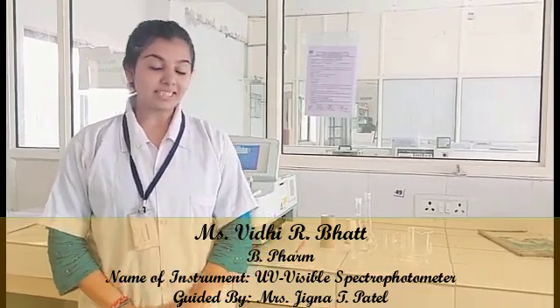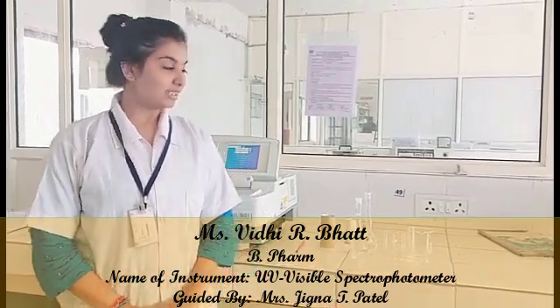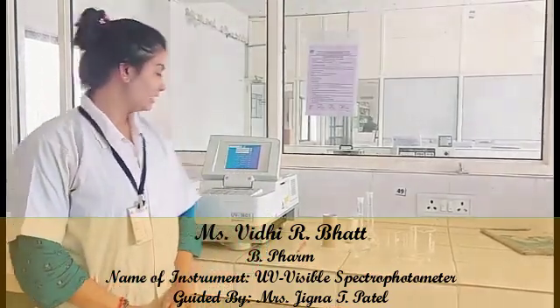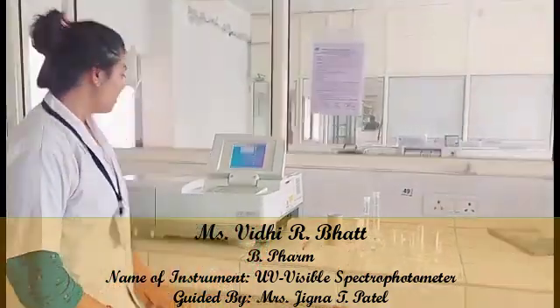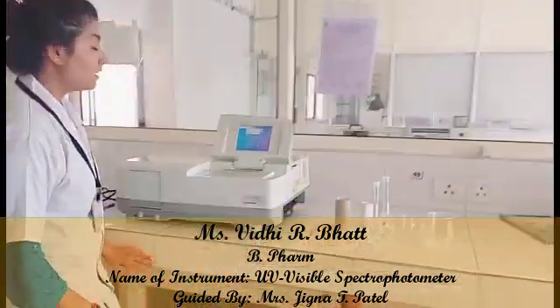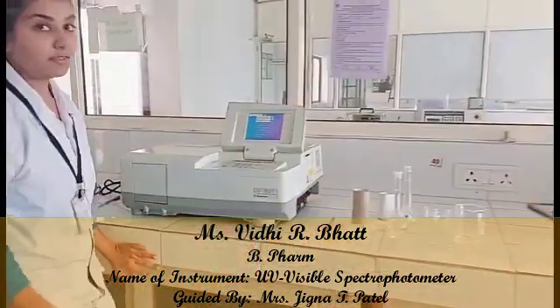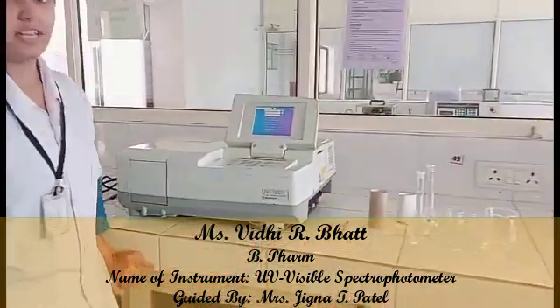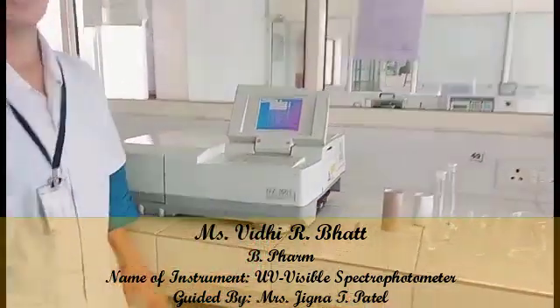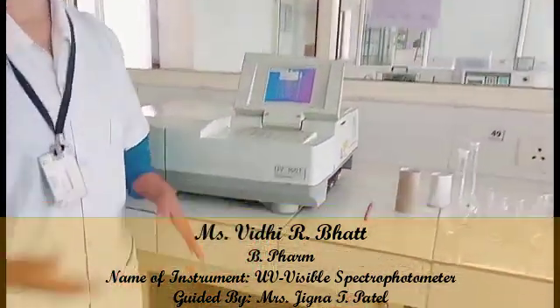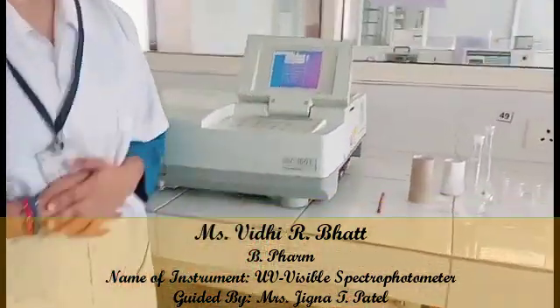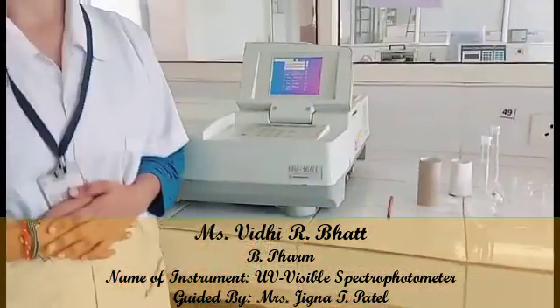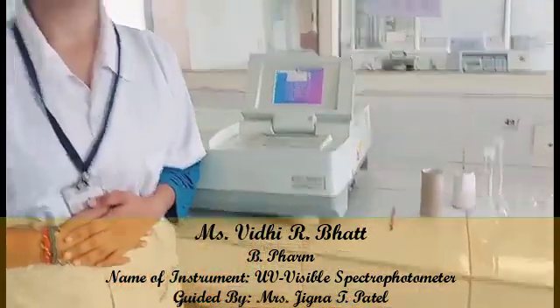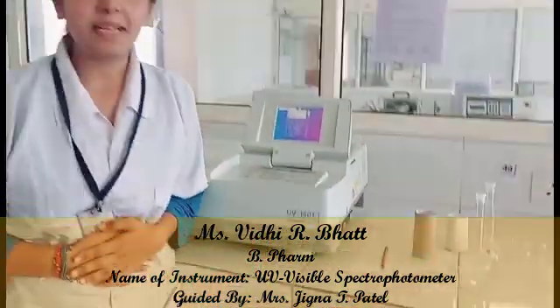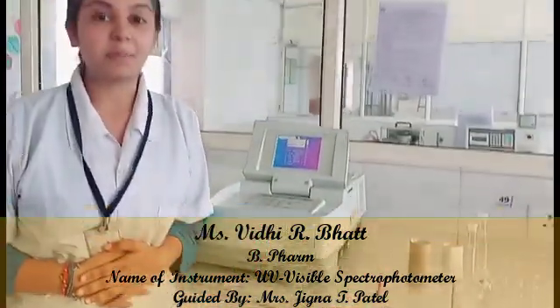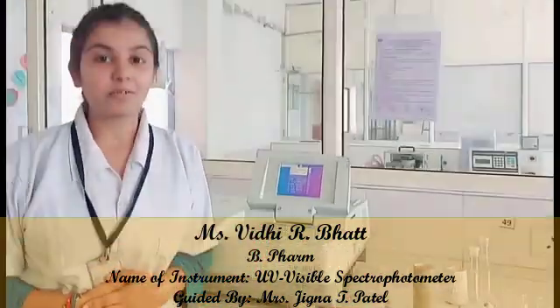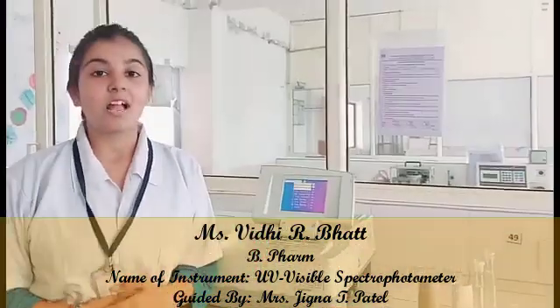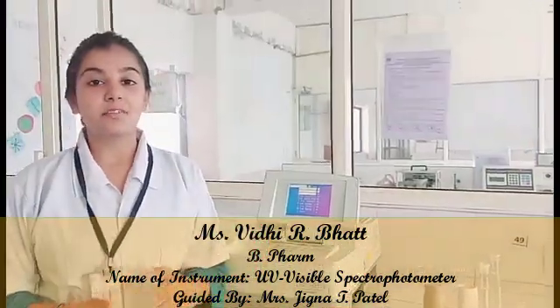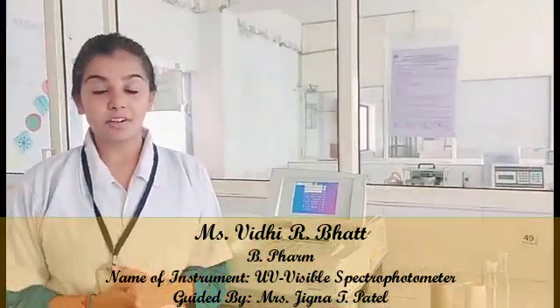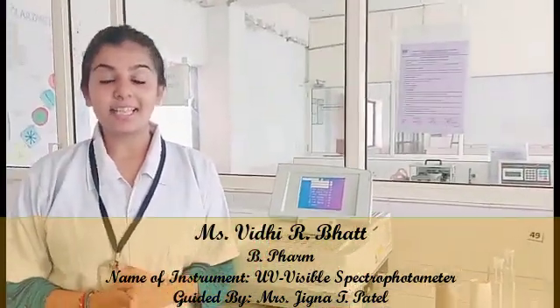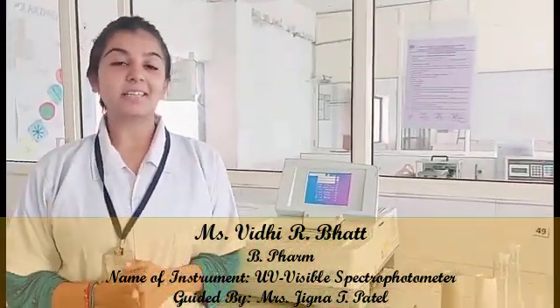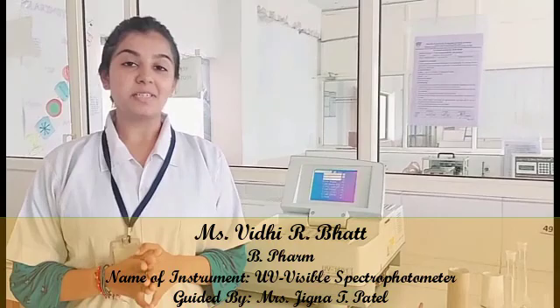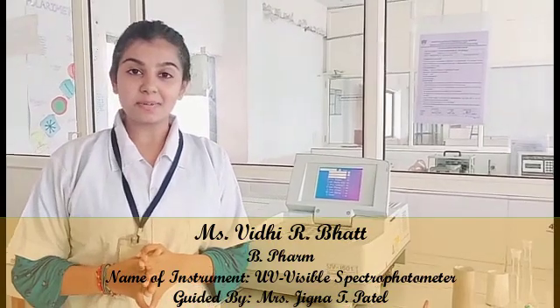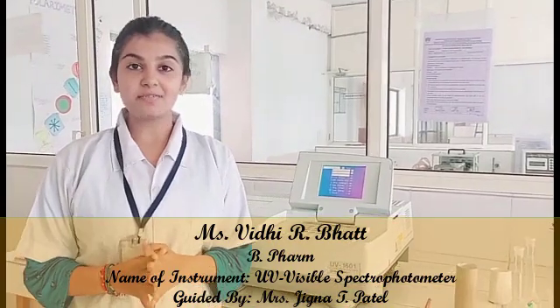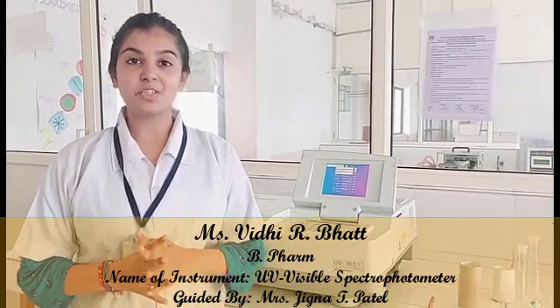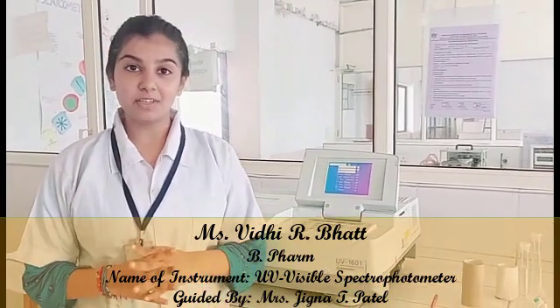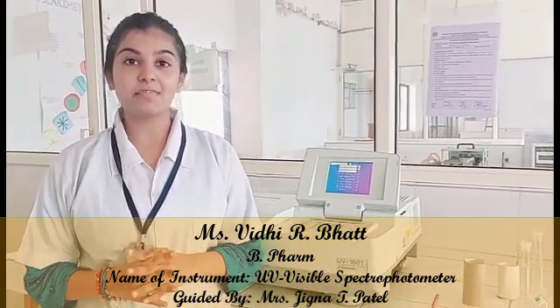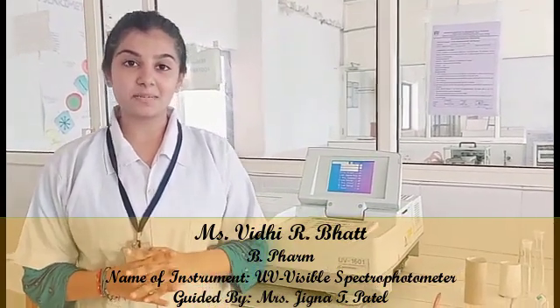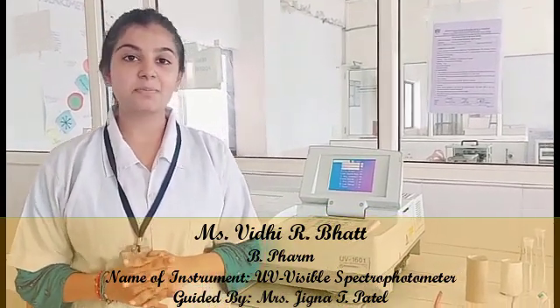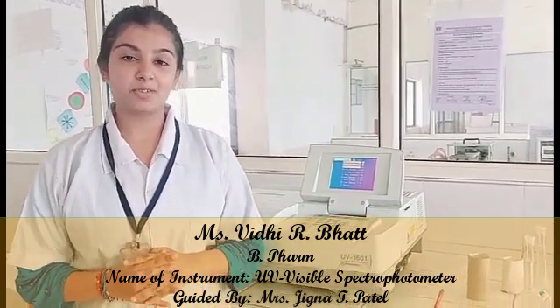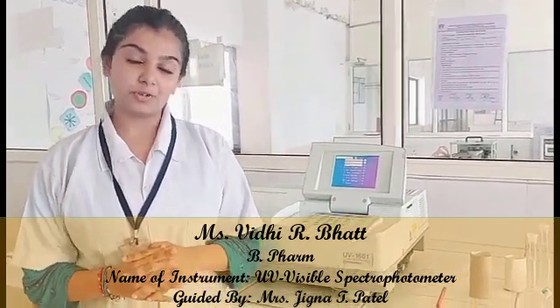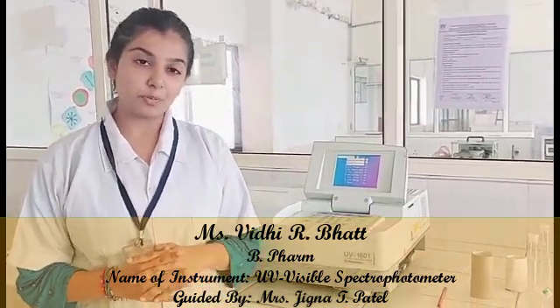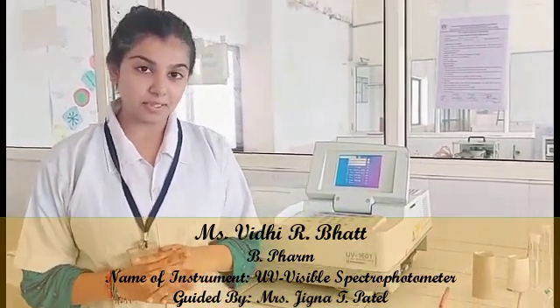Today I will explain the working and the principle of the UV visible spectrophotometer.